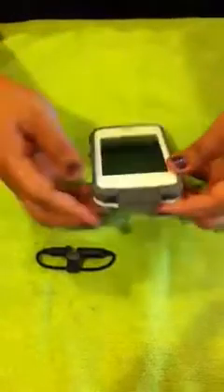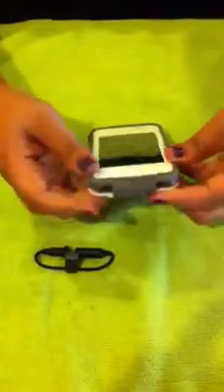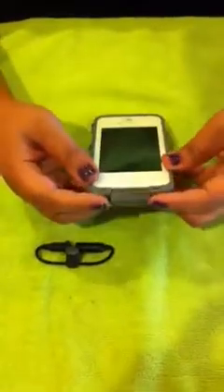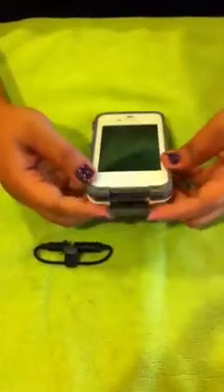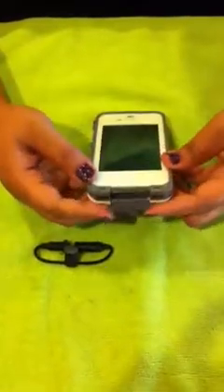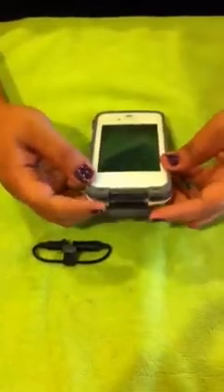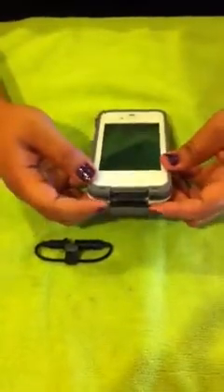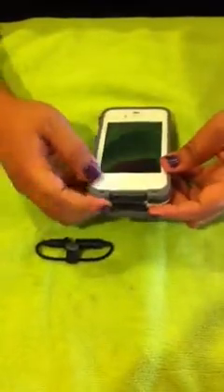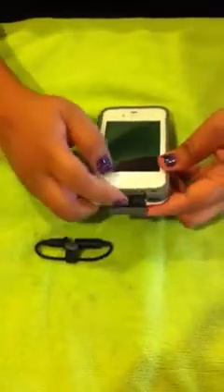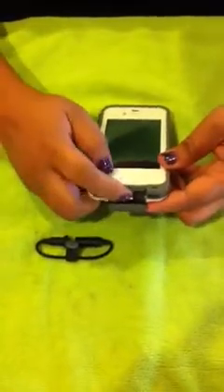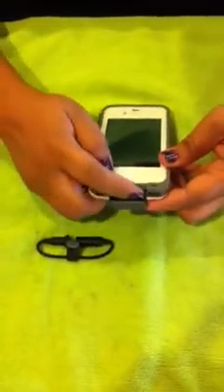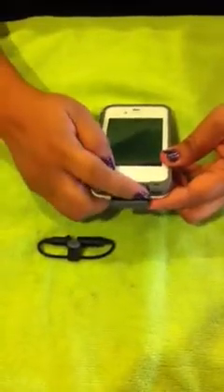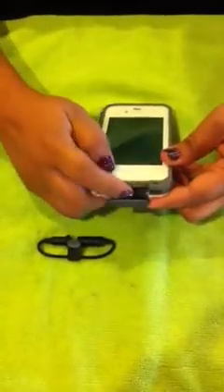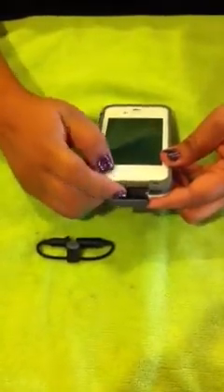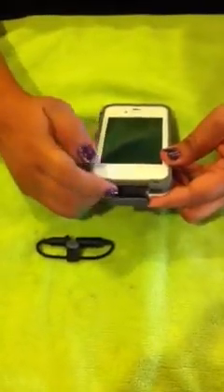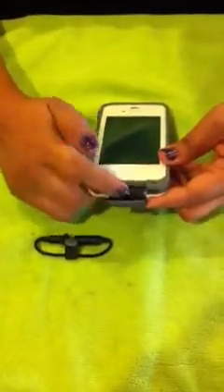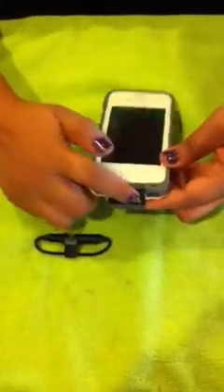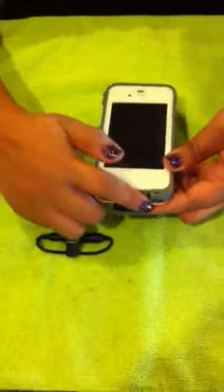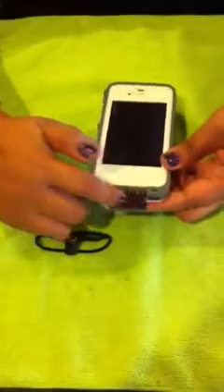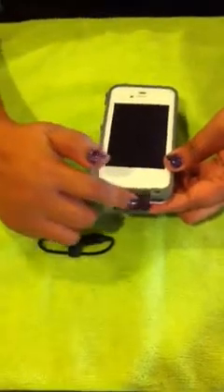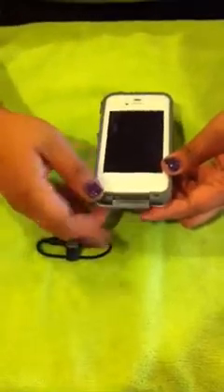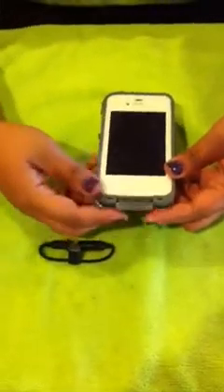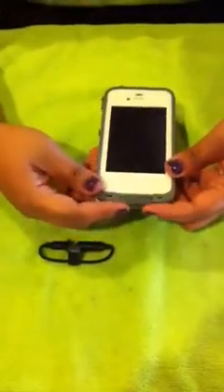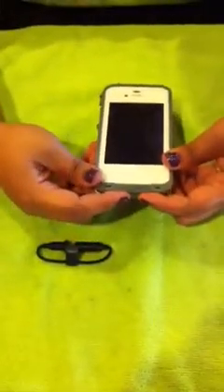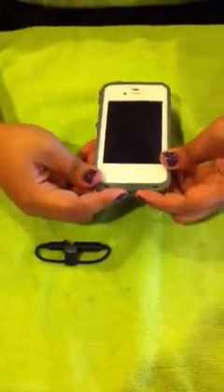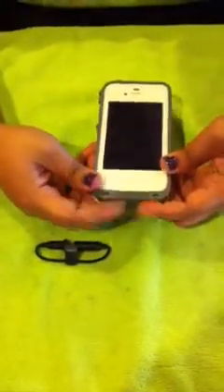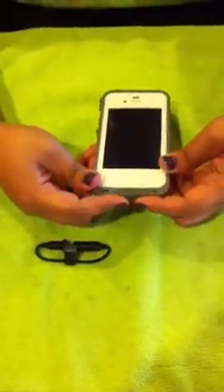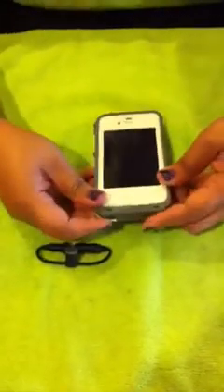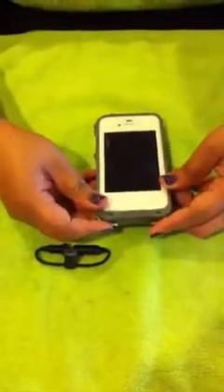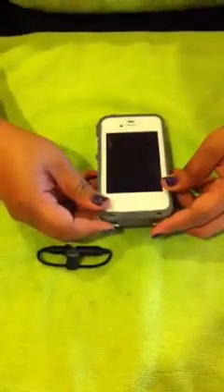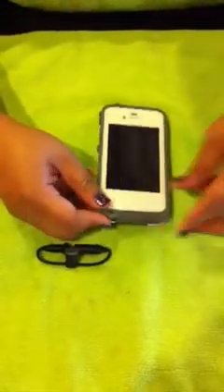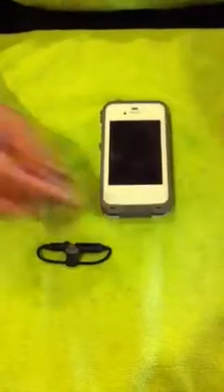This is where you charge your phone, and it has this rubber thing. So you go ahead and close it.